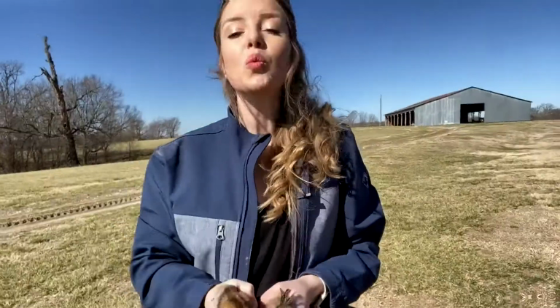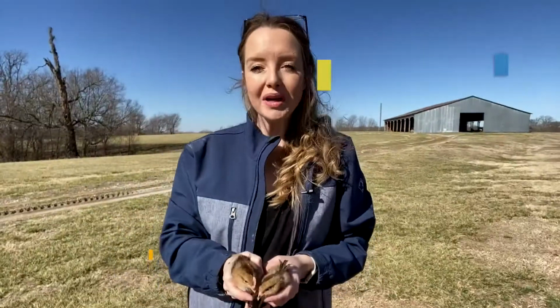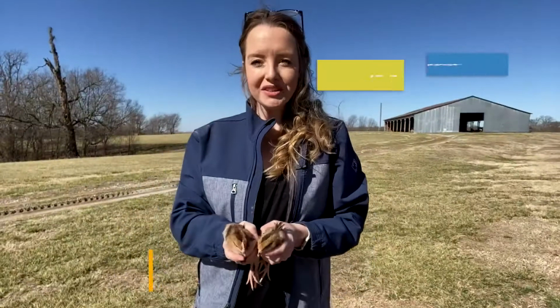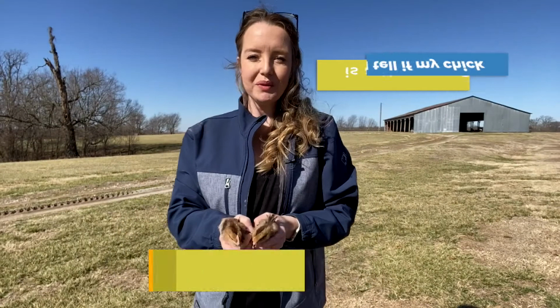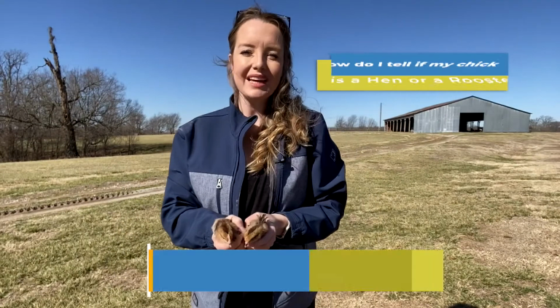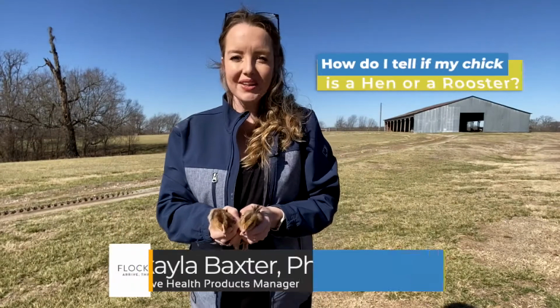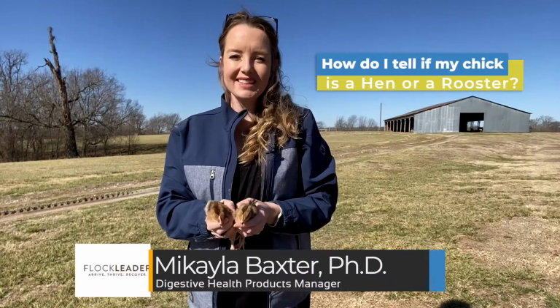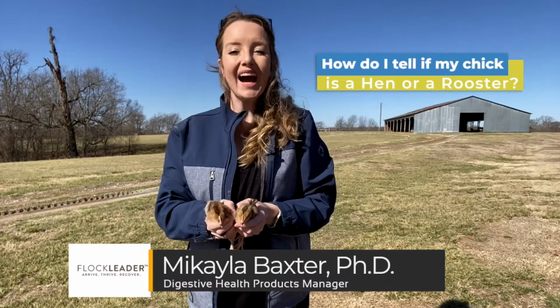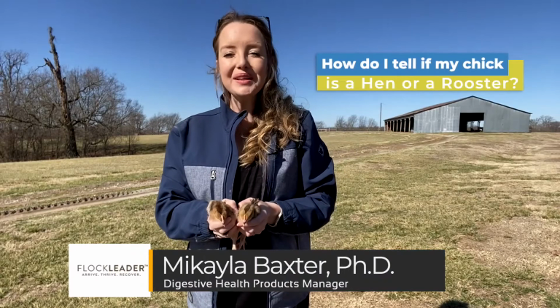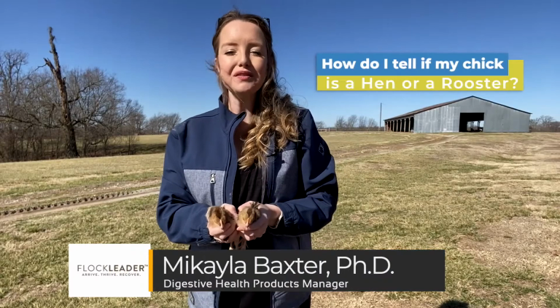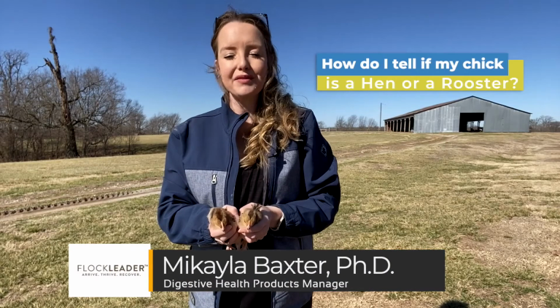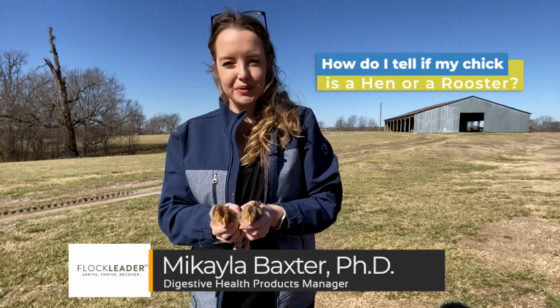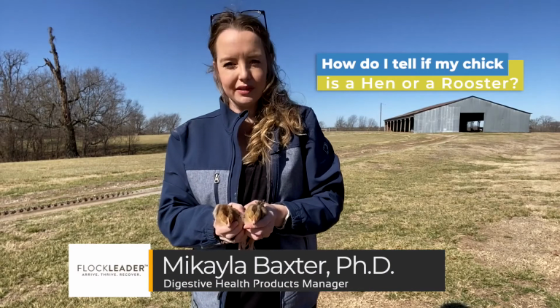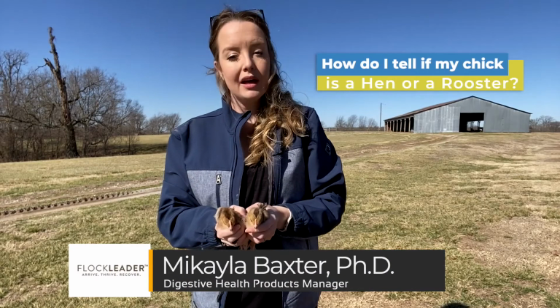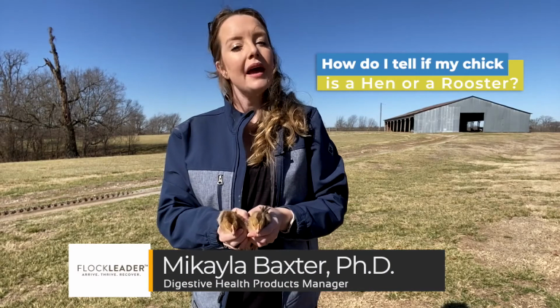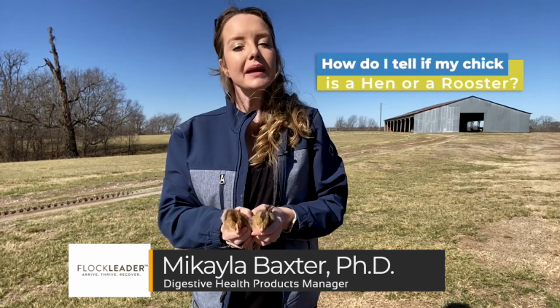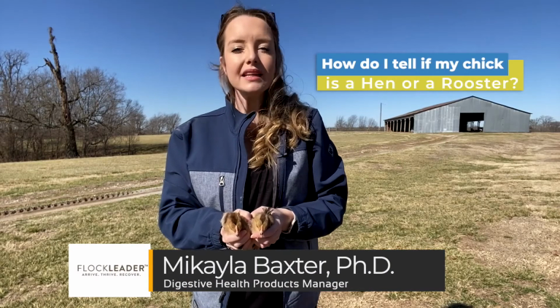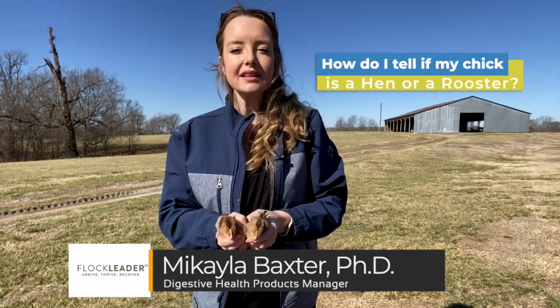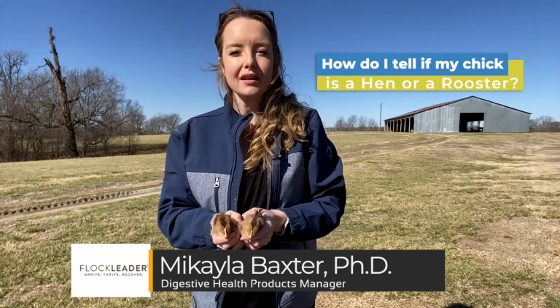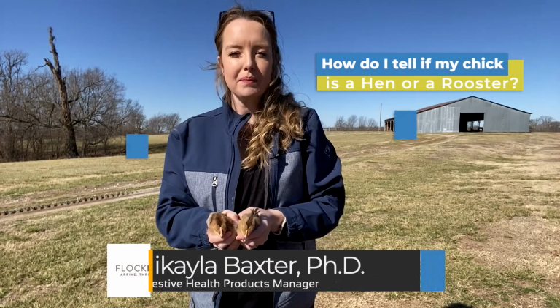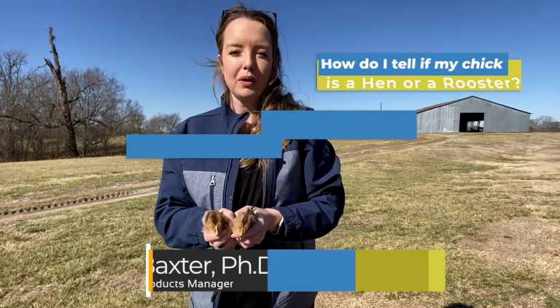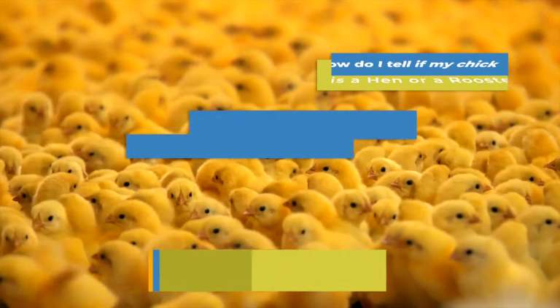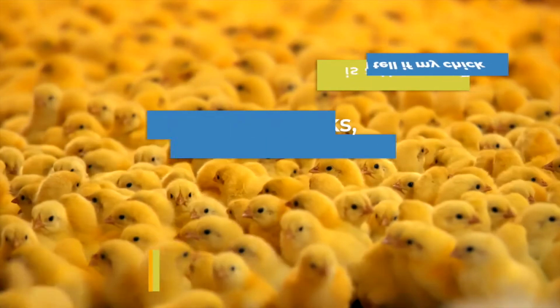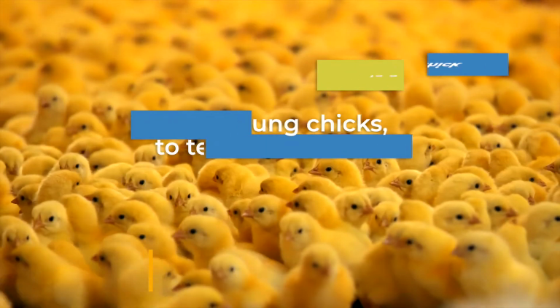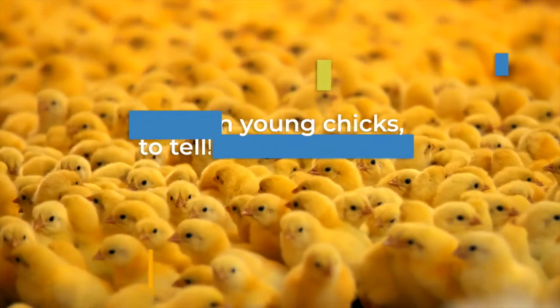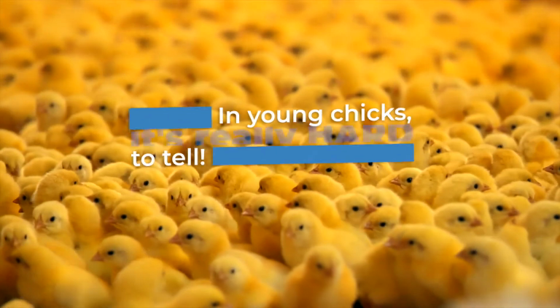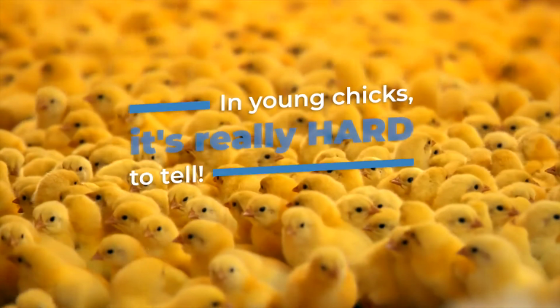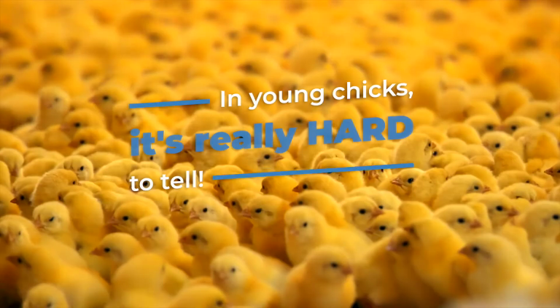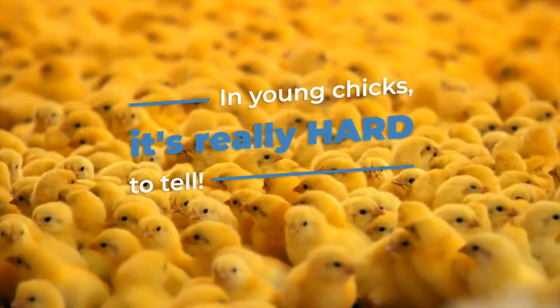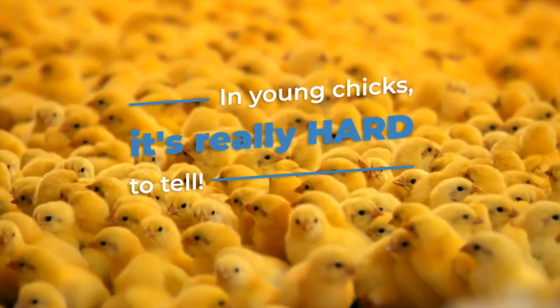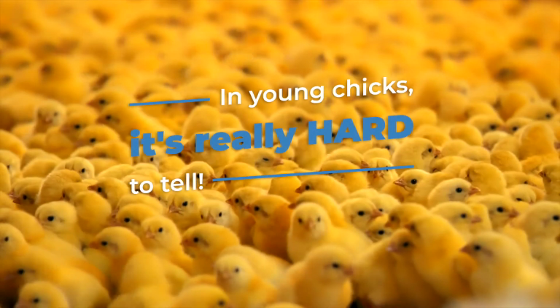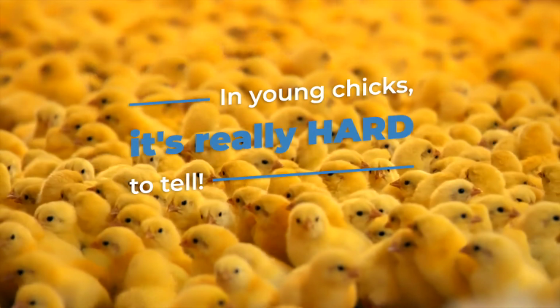One question we get asked a lot is how do I know if I have a rooster? It makes sense that a lot of people wonder this because in young chicks it's really hard to tell.